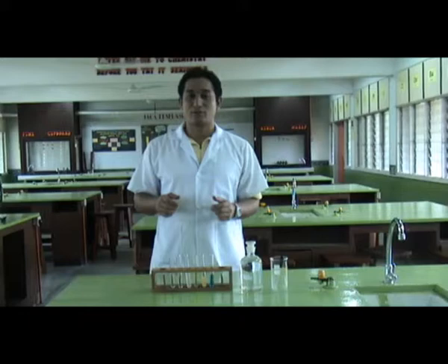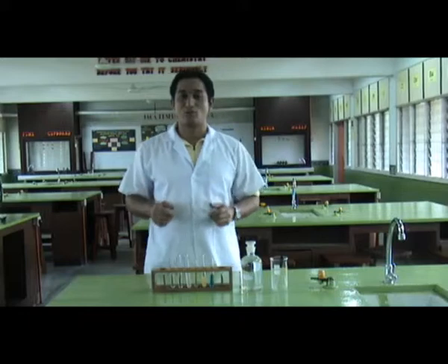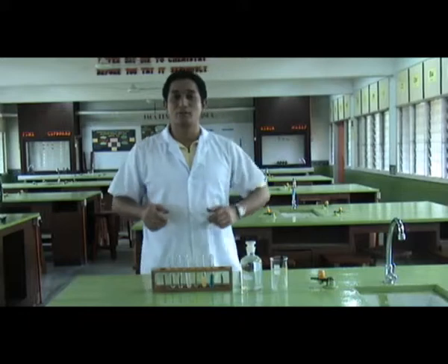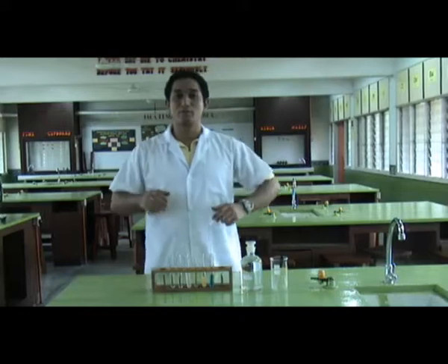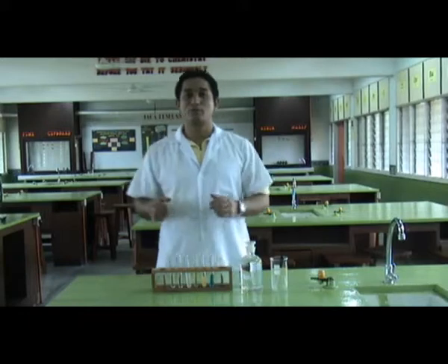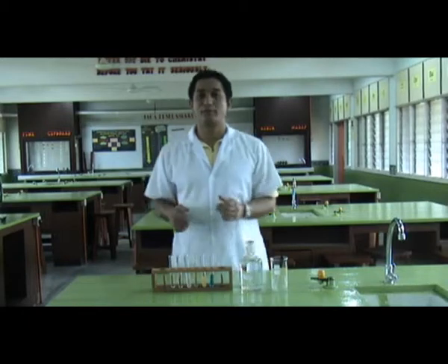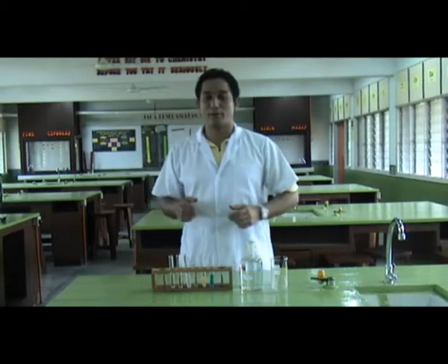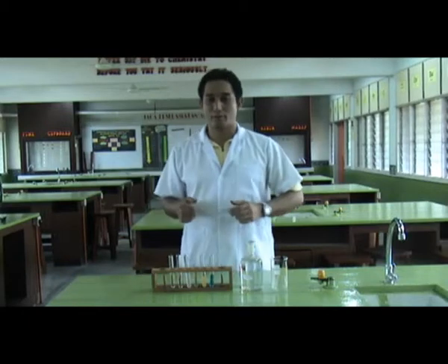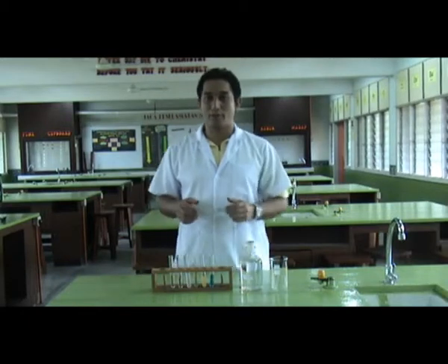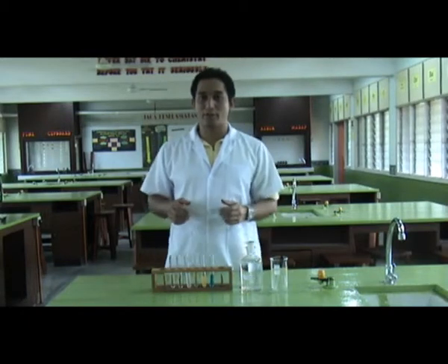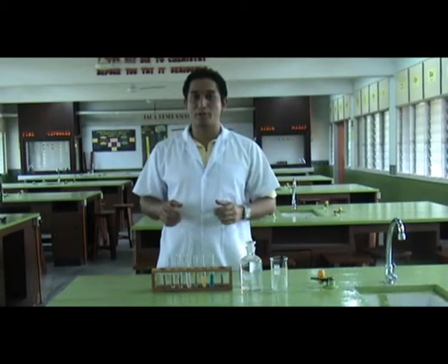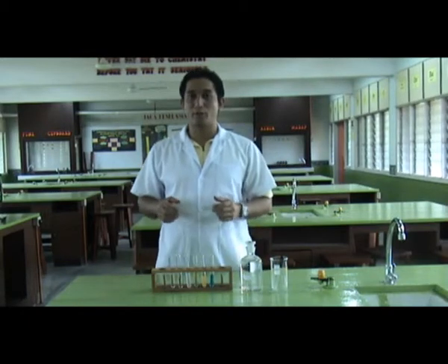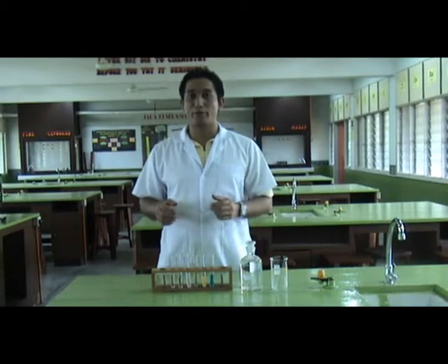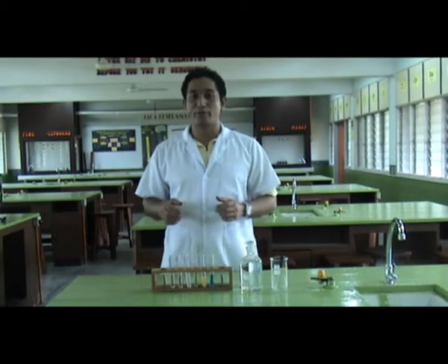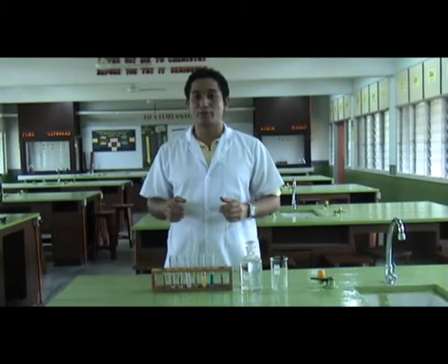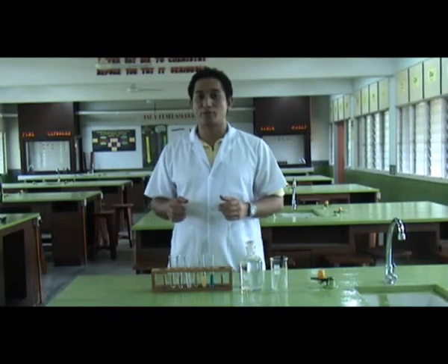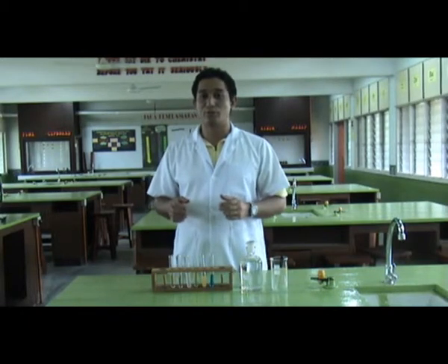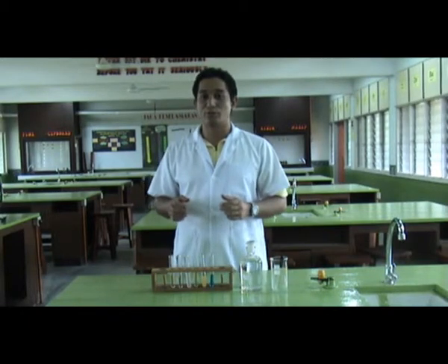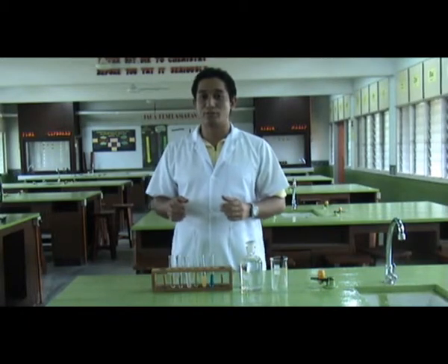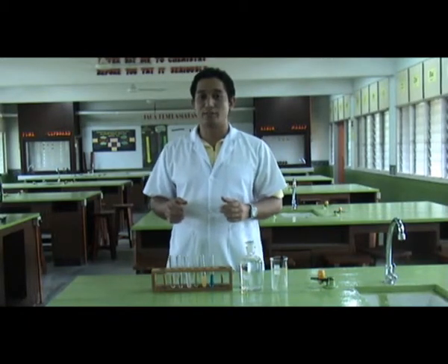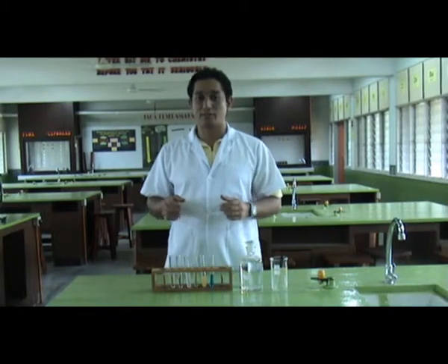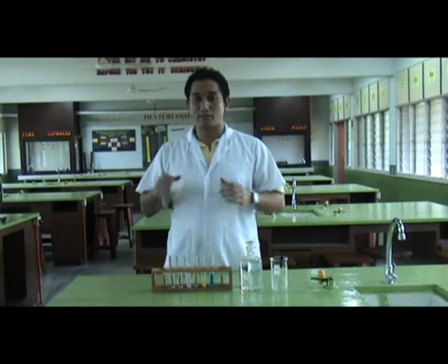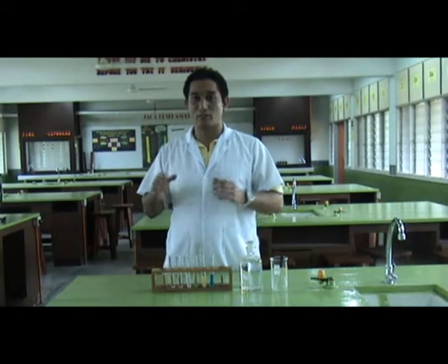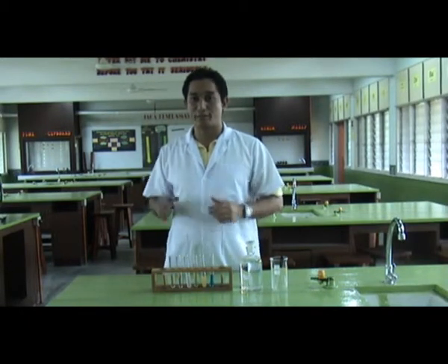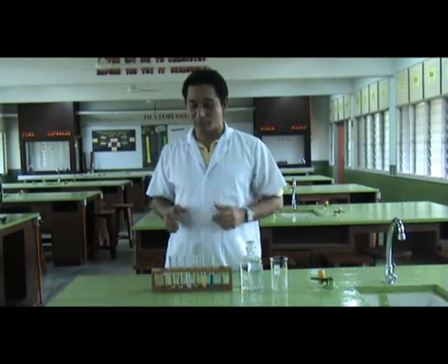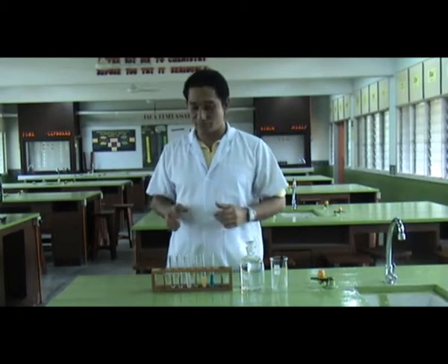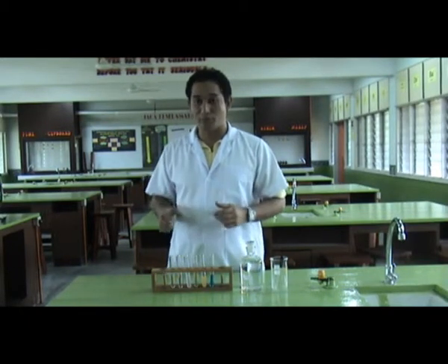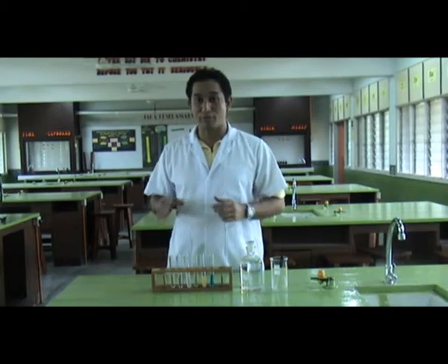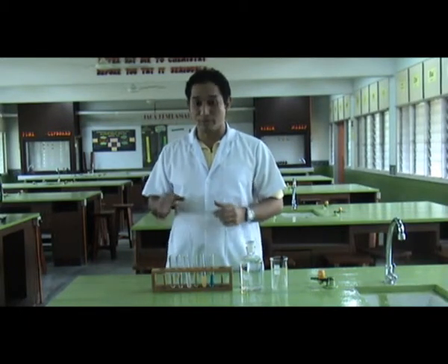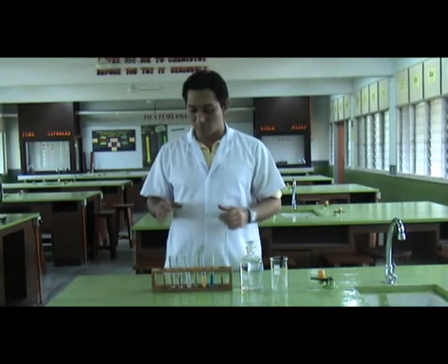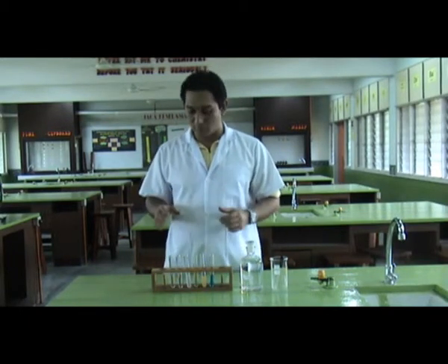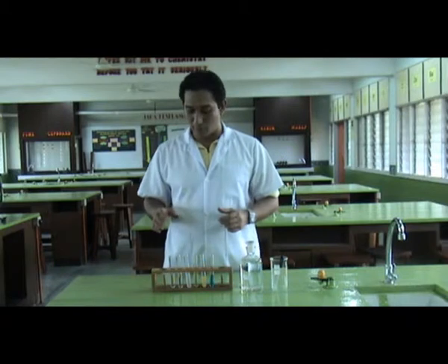Welcome to Final Experiment. Today we are going to demonstrate the cation test of several salts.